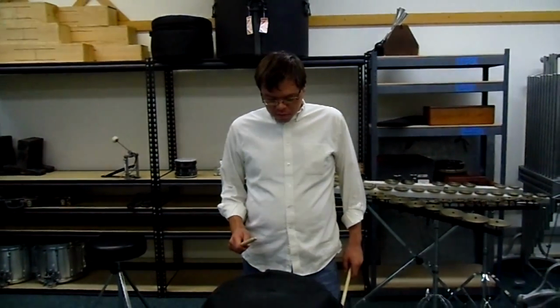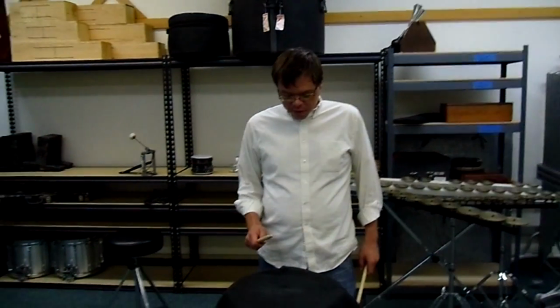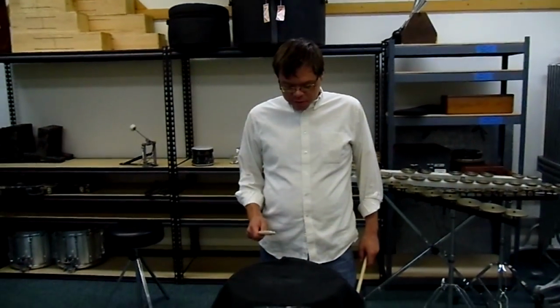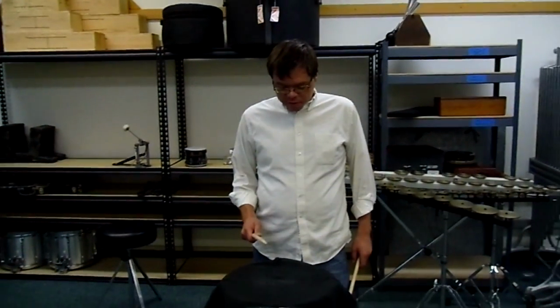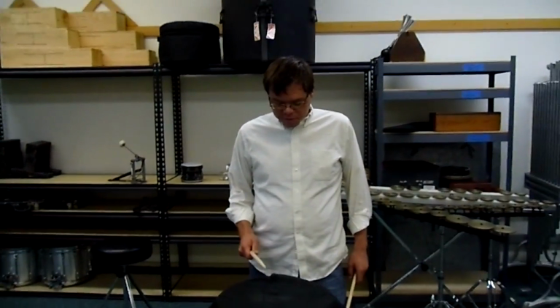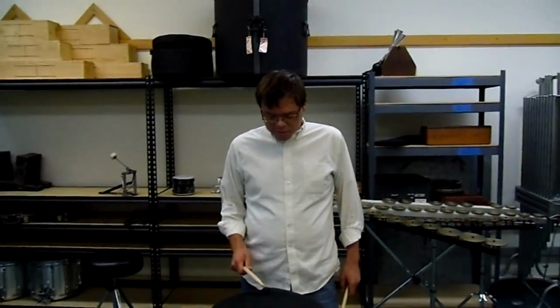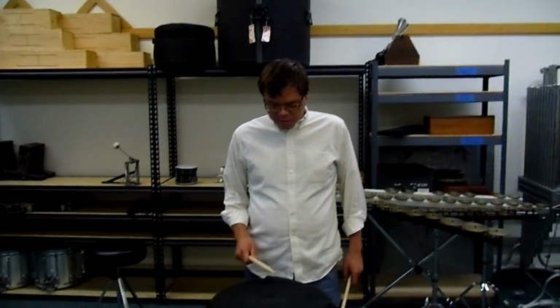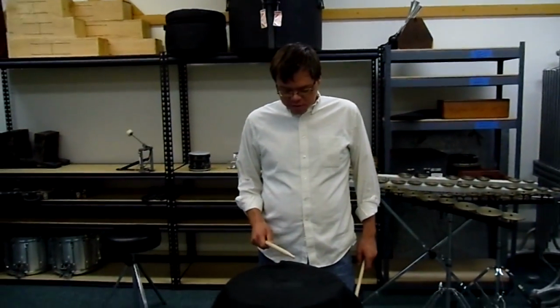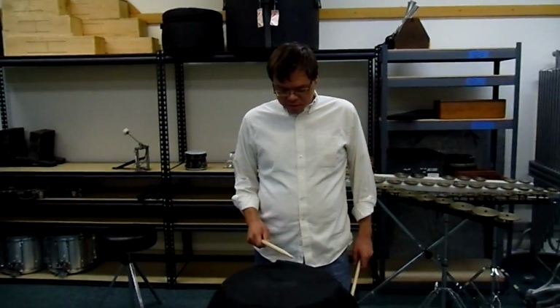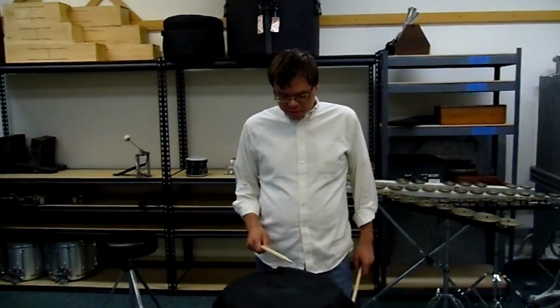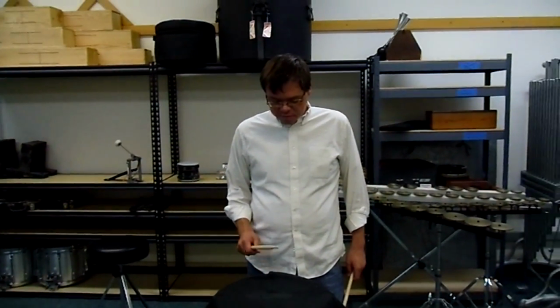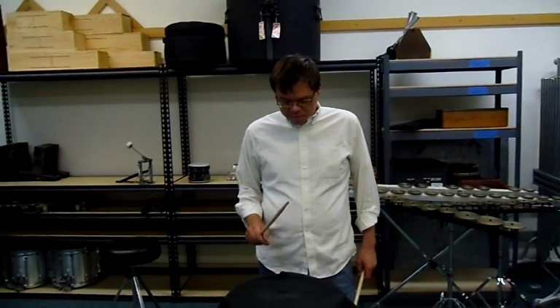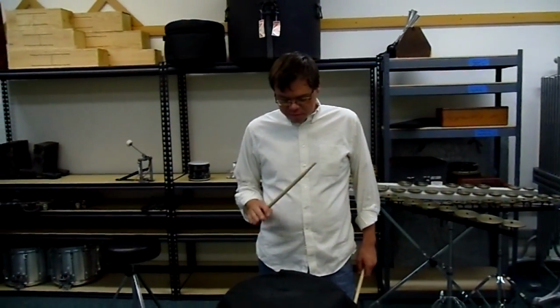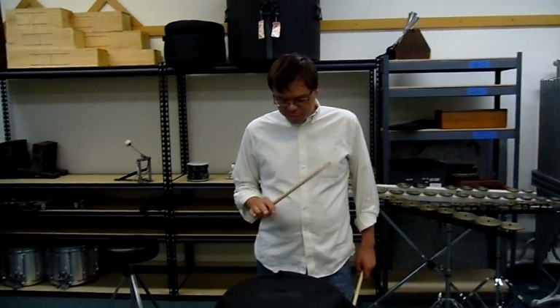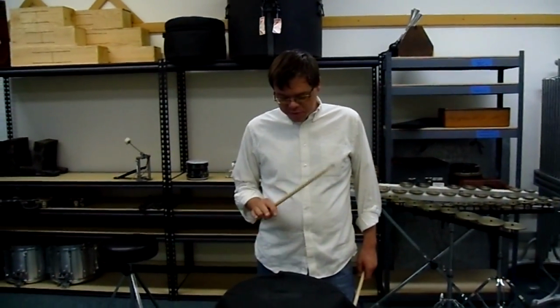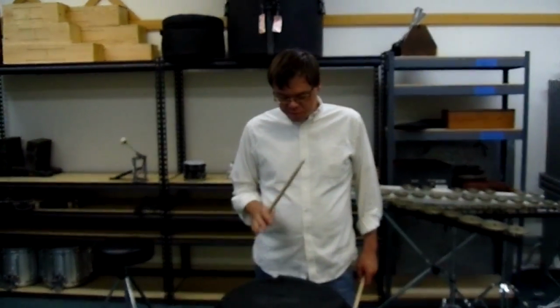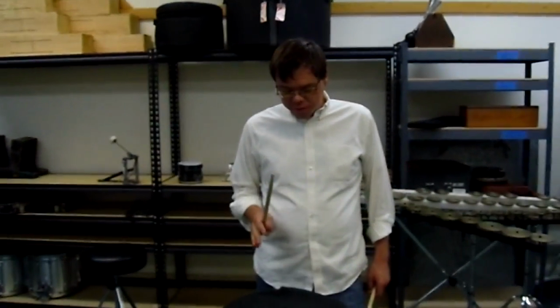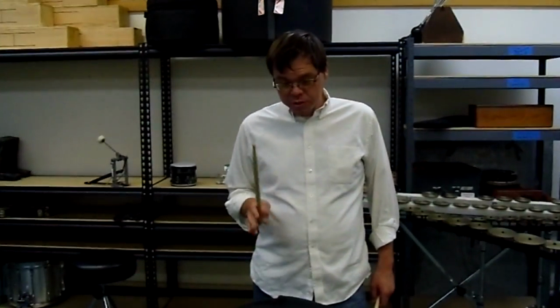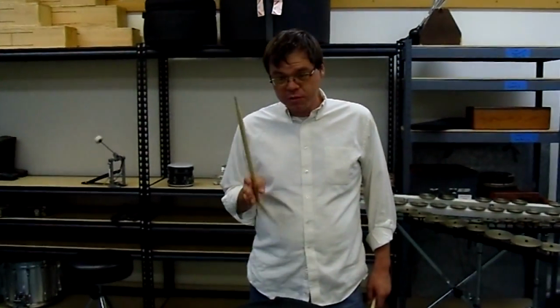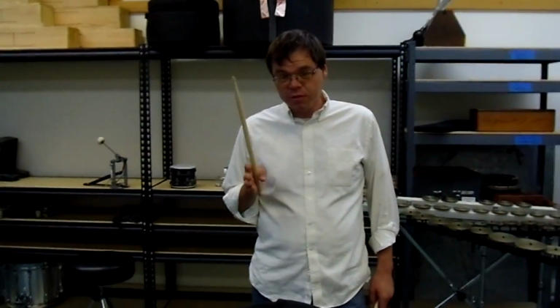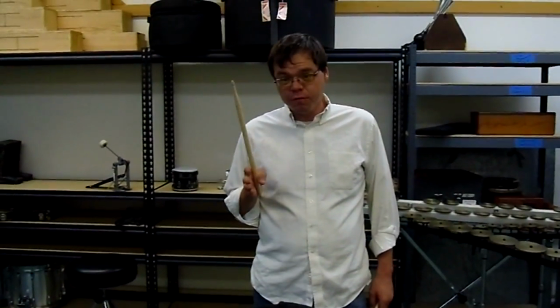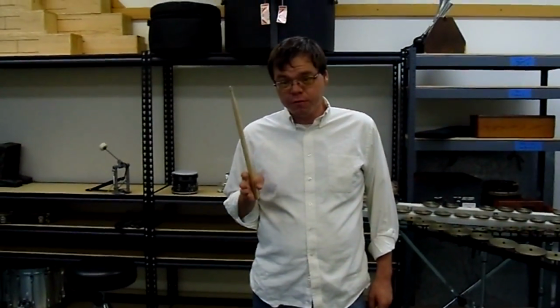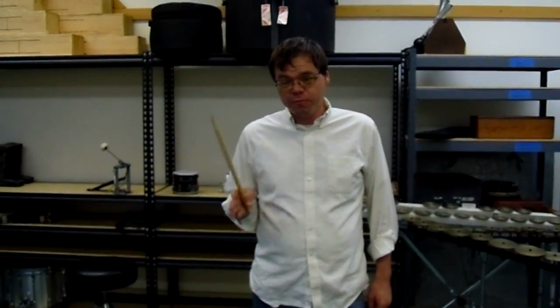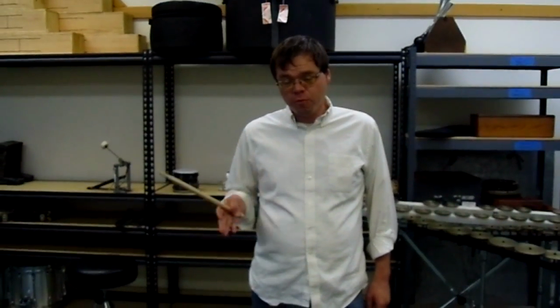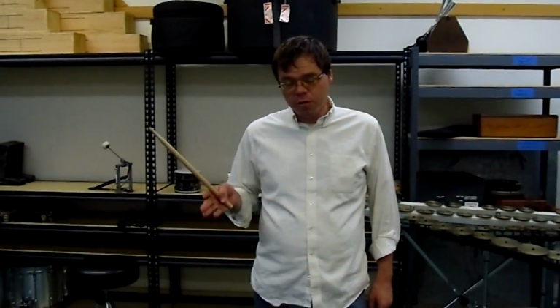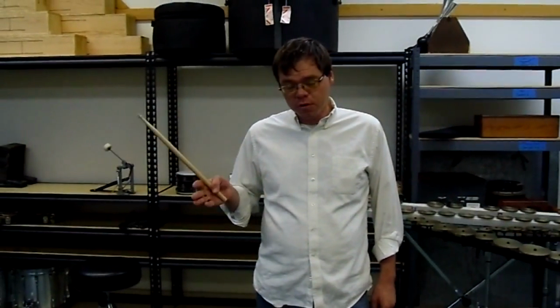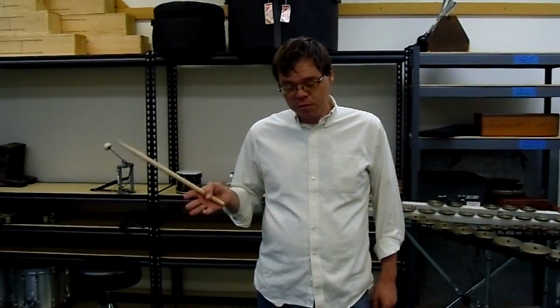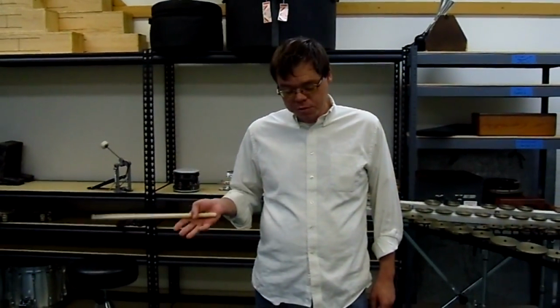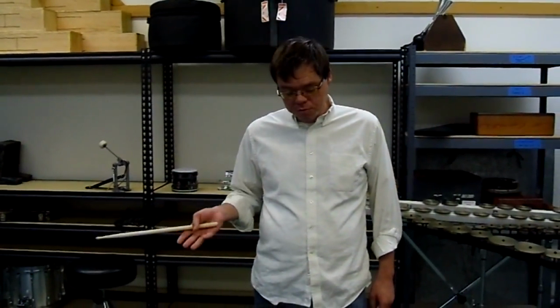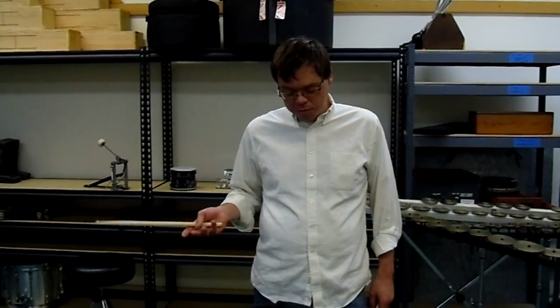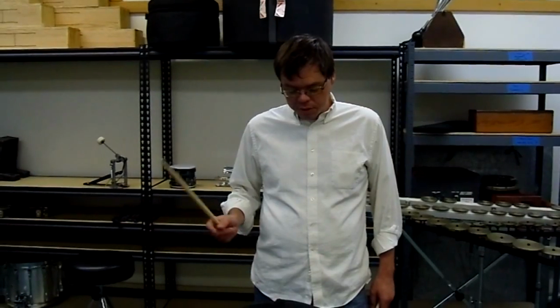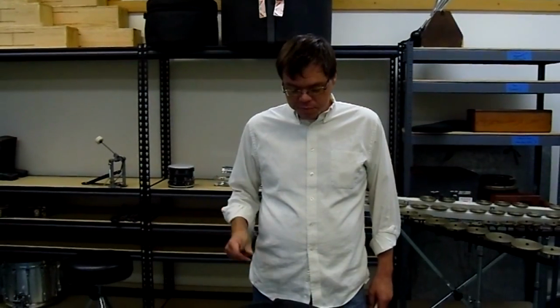Okay, so this is the demonstration of the four stroke types.